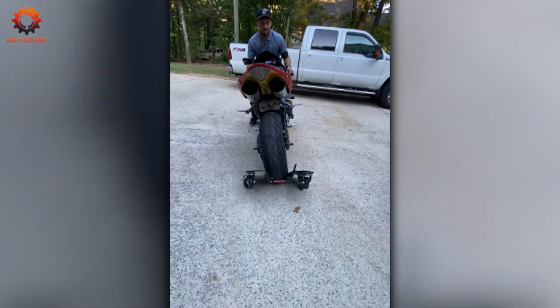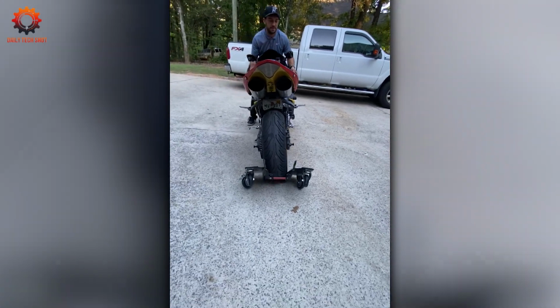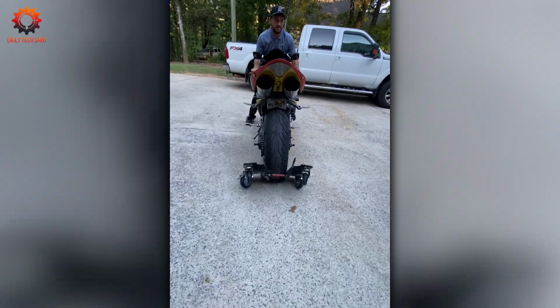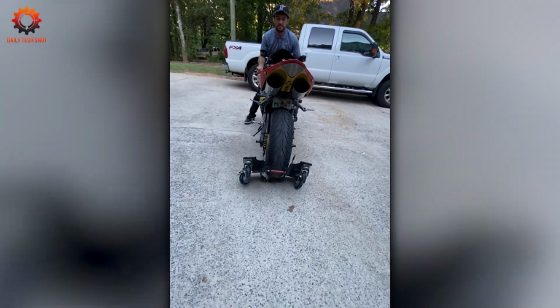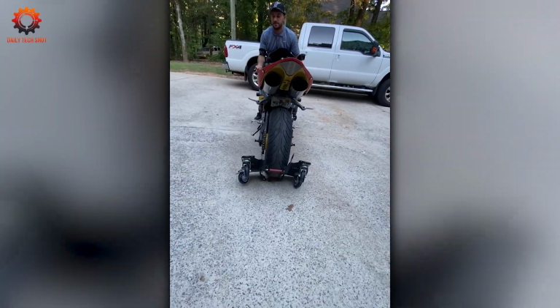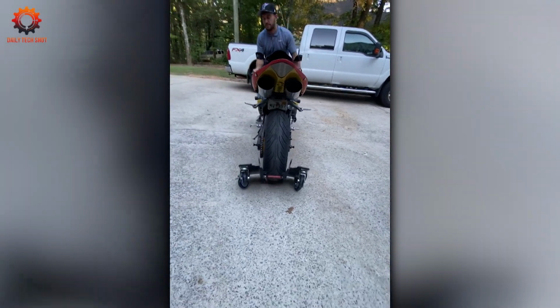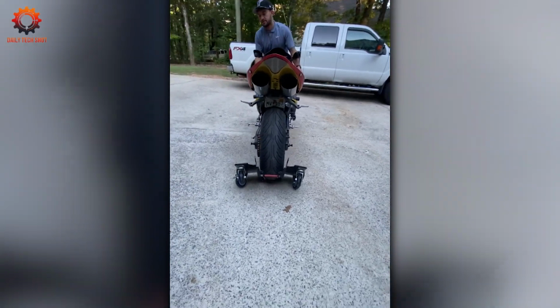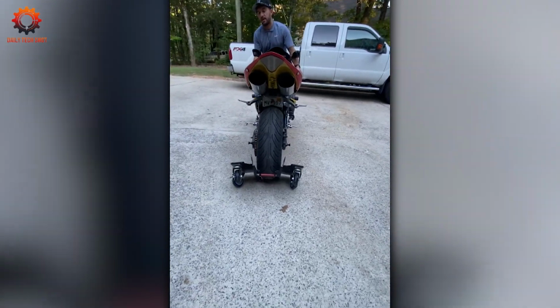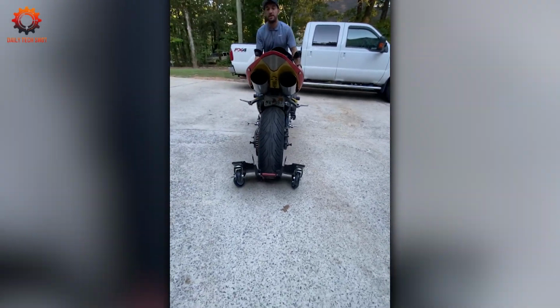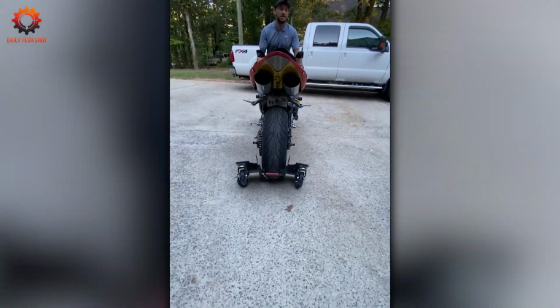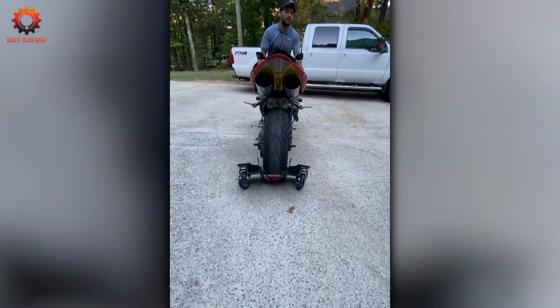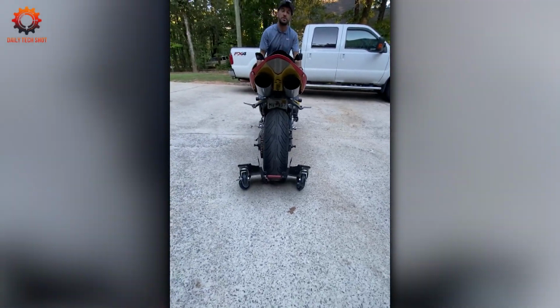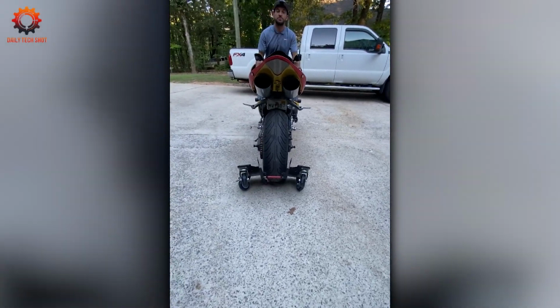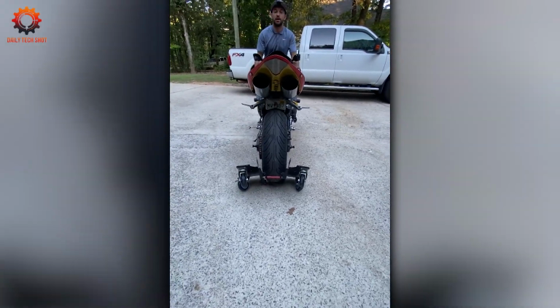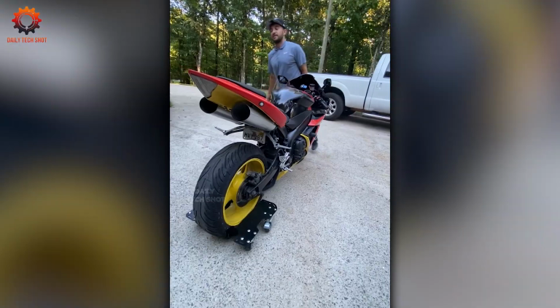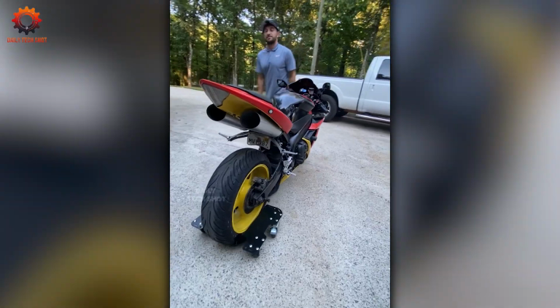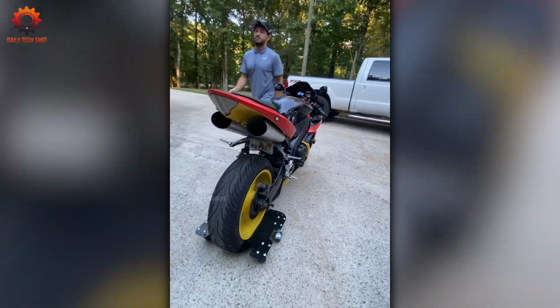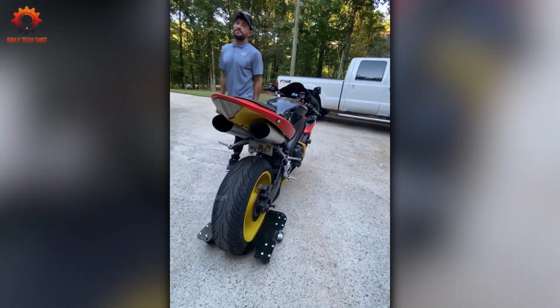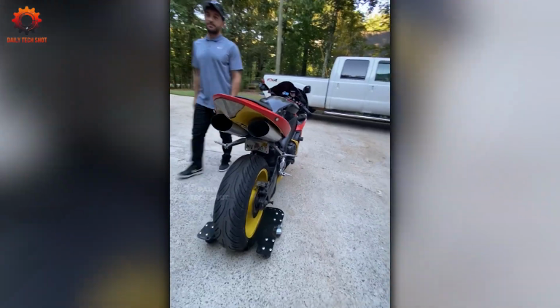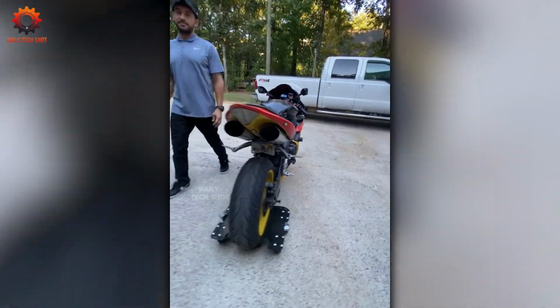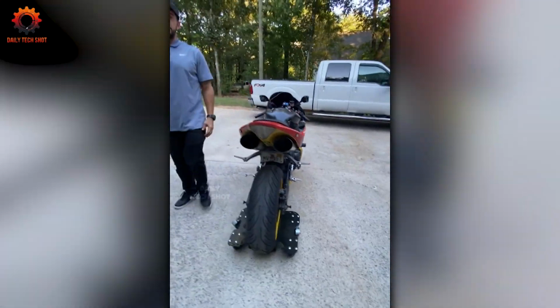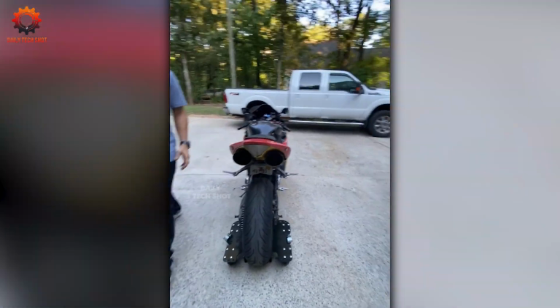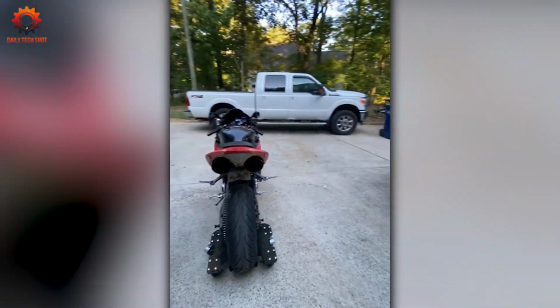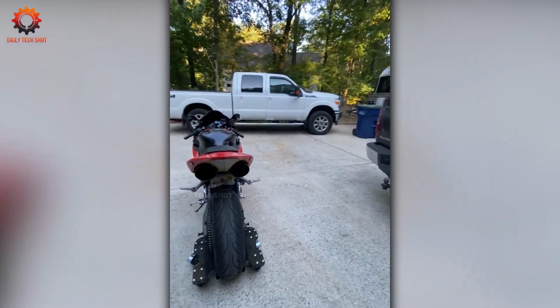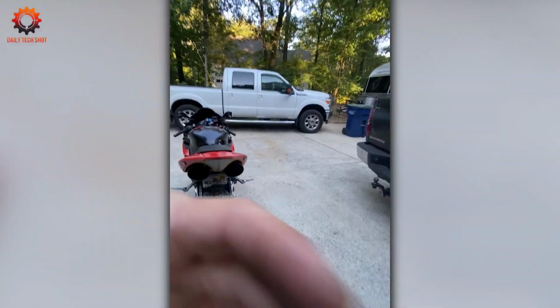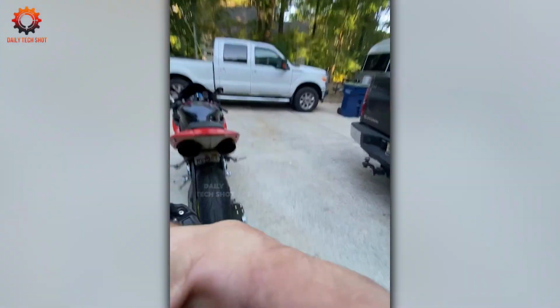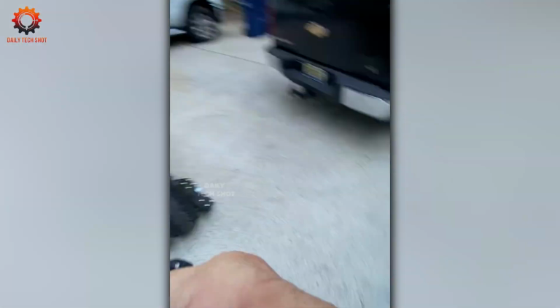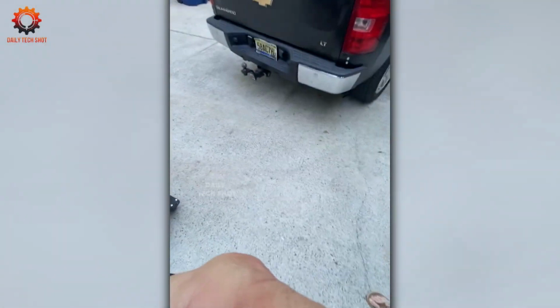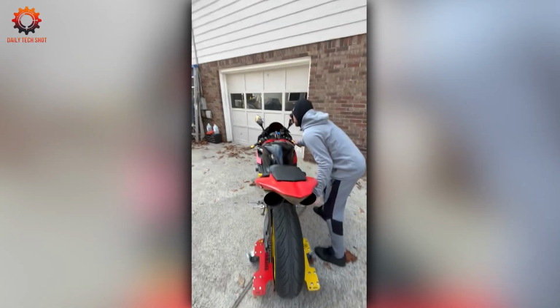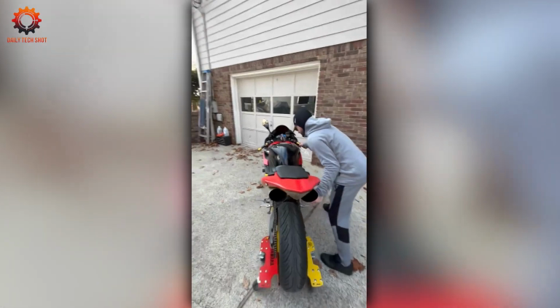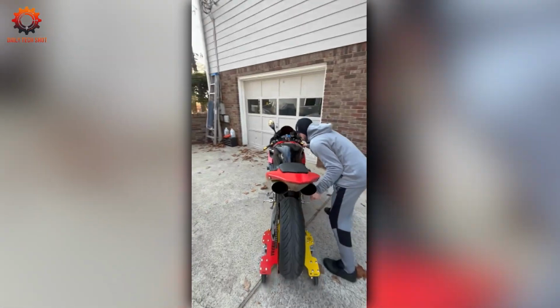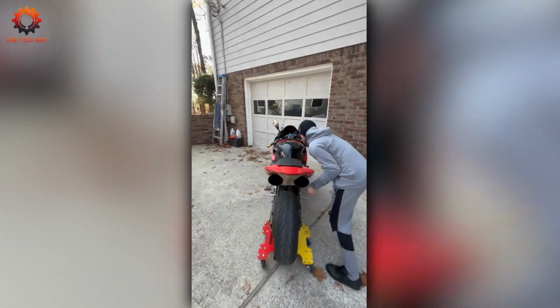Who knew you could manually park a motorcycle with this portable rear-wheeled stand? Your bike will always be in the perfect spot.